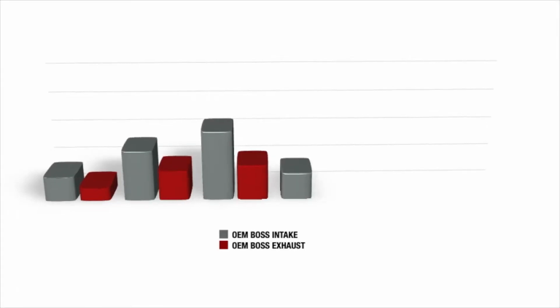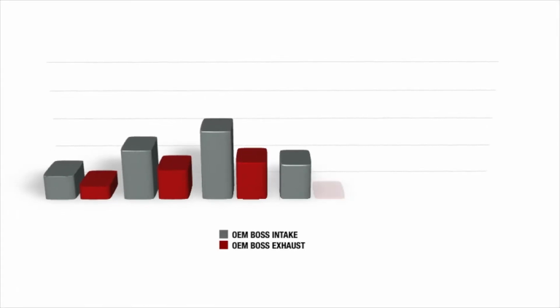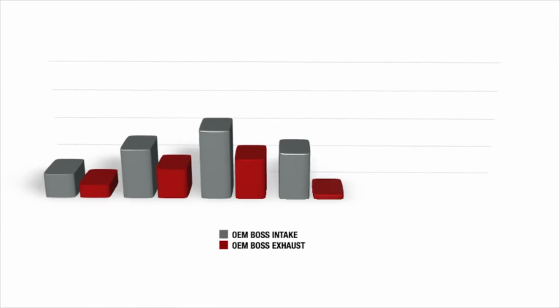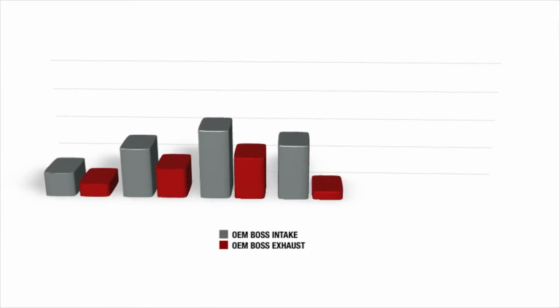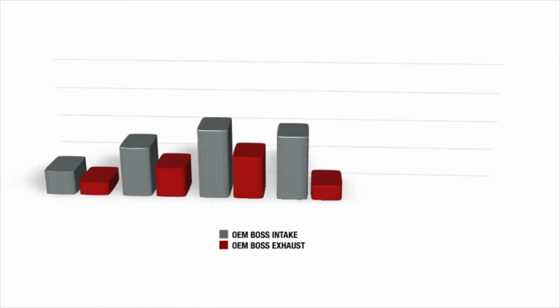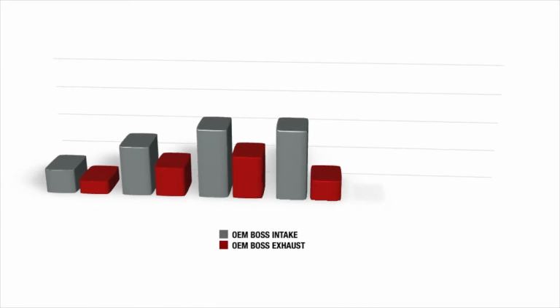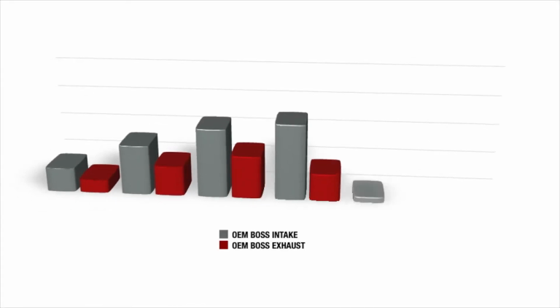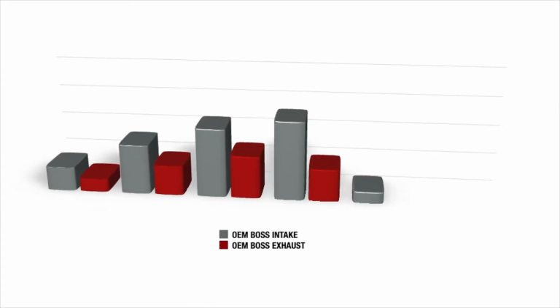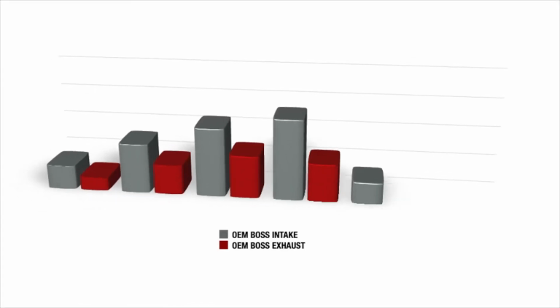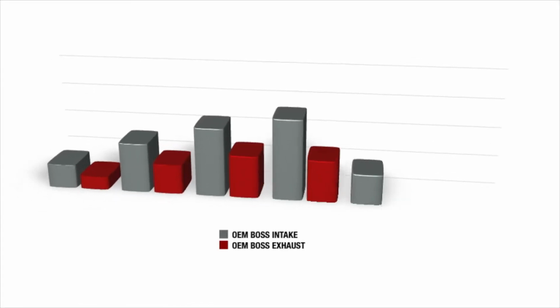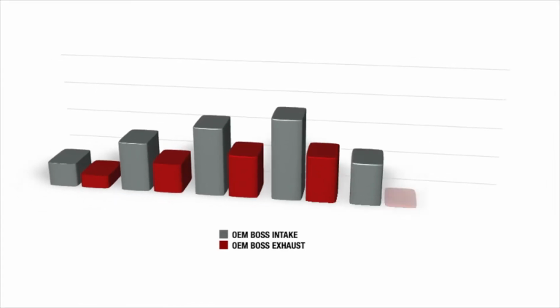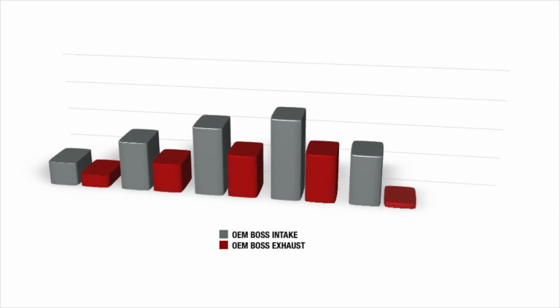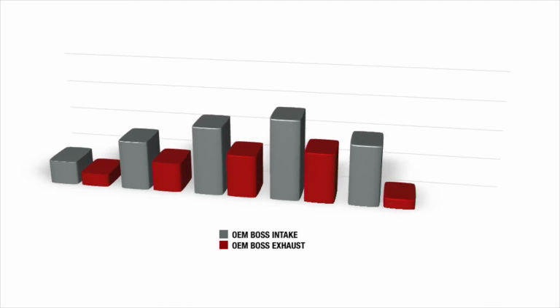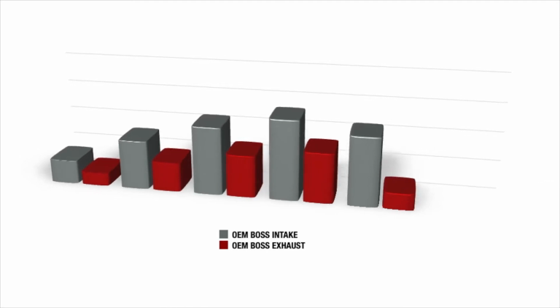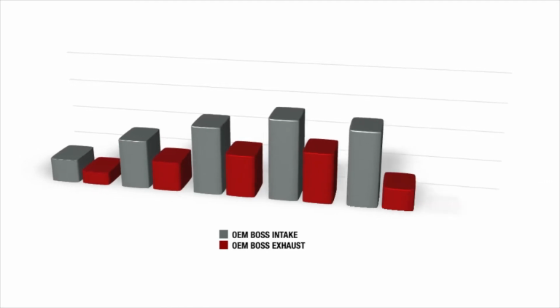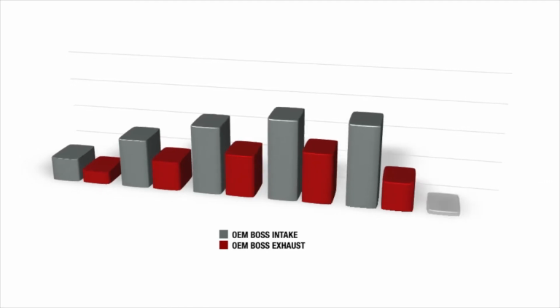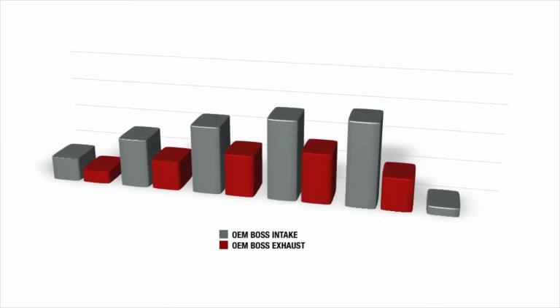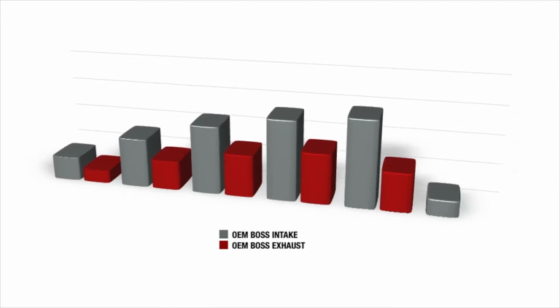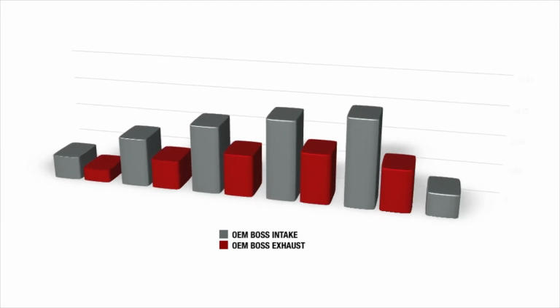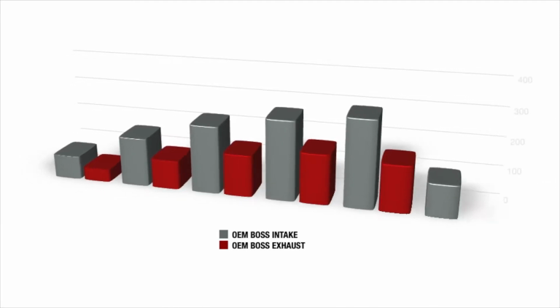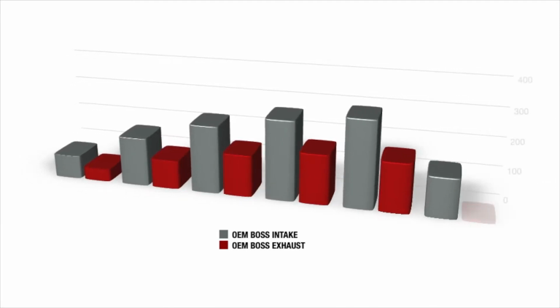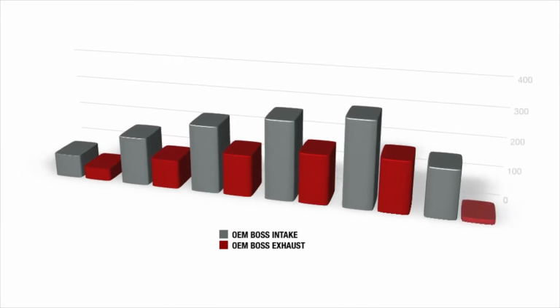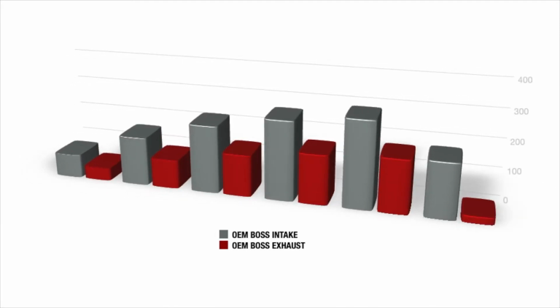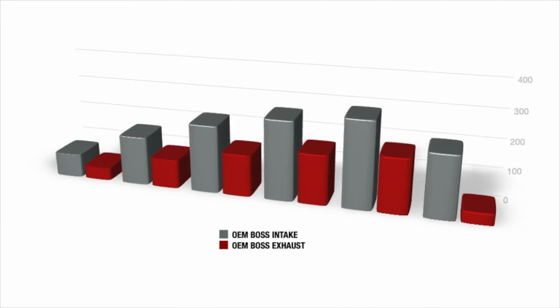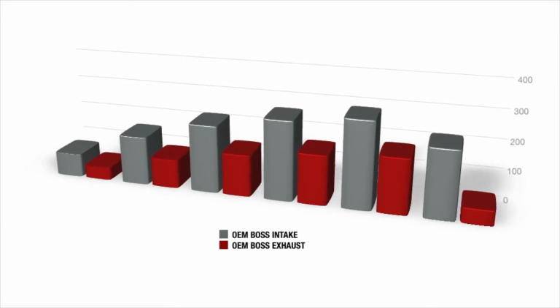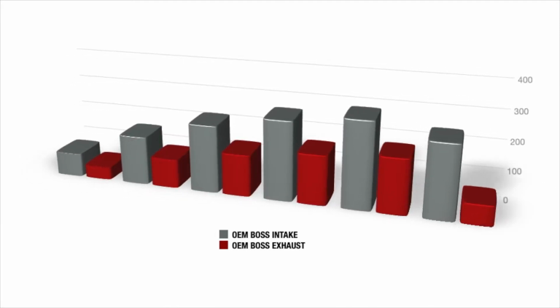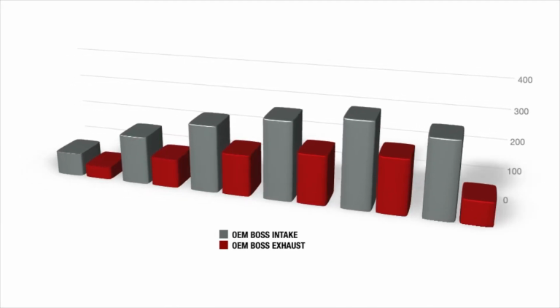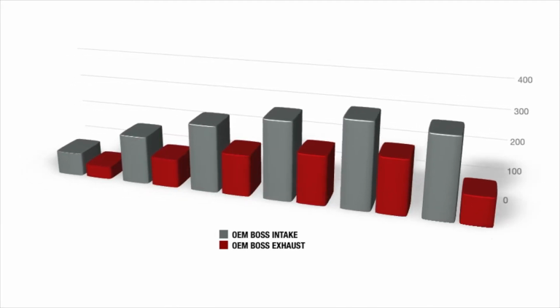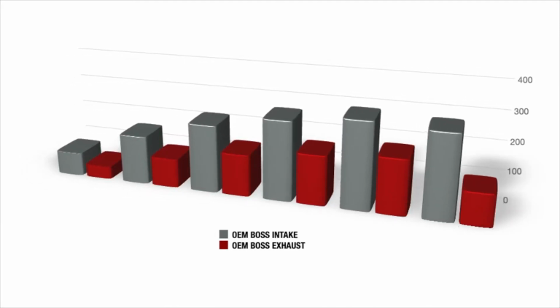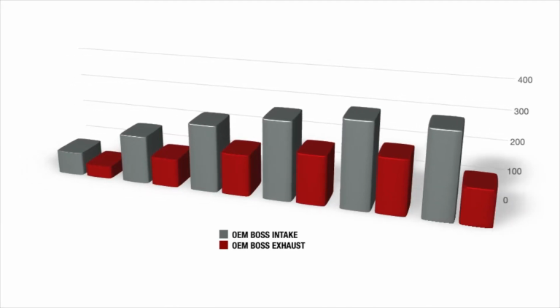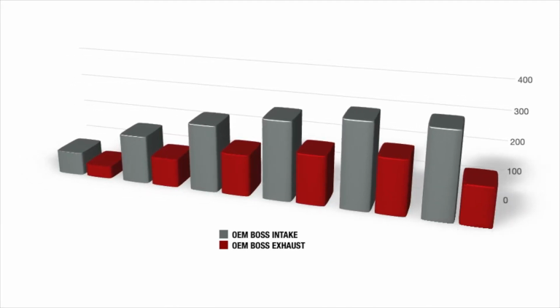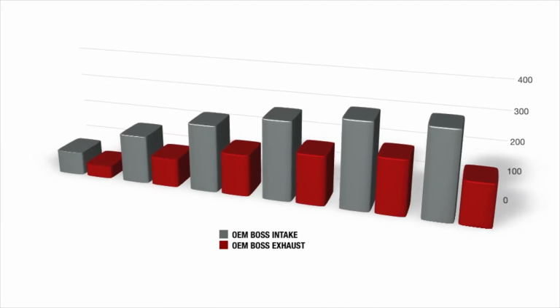The Boss 302 head shows why this platform has been such a success, with strong flow numbers from the crack of the valve all the way to 0.600 lift.